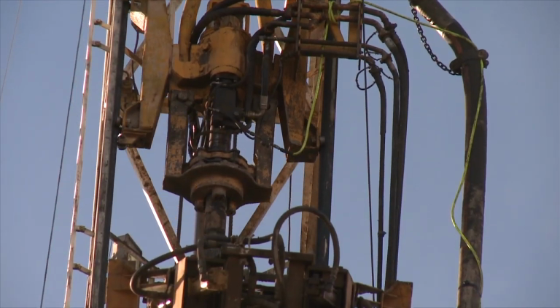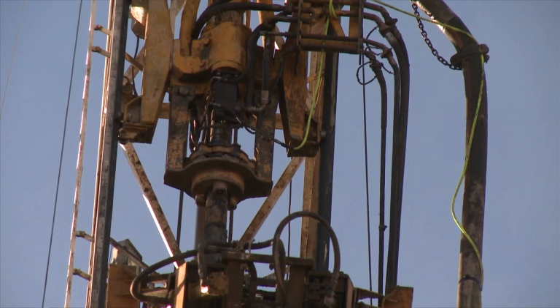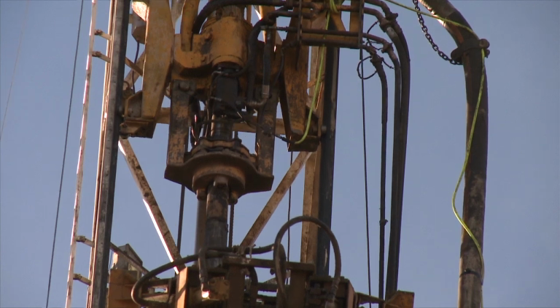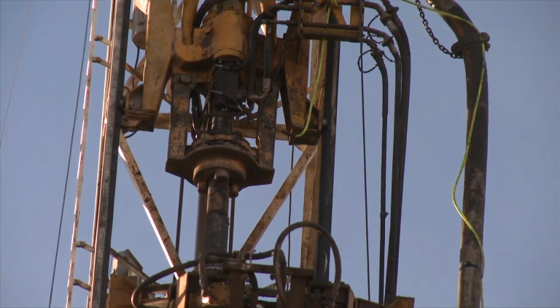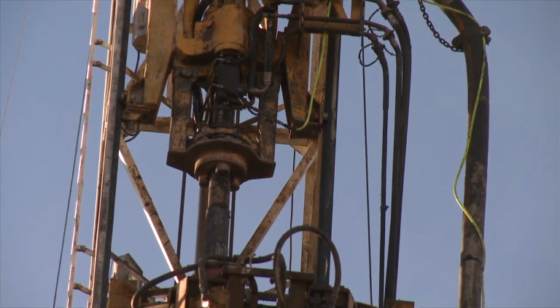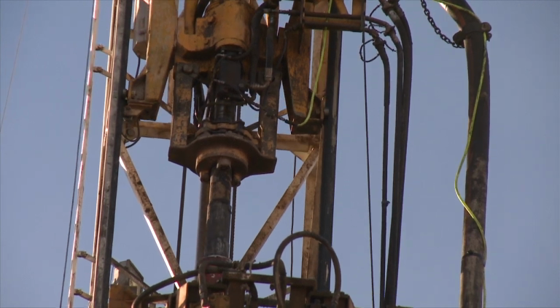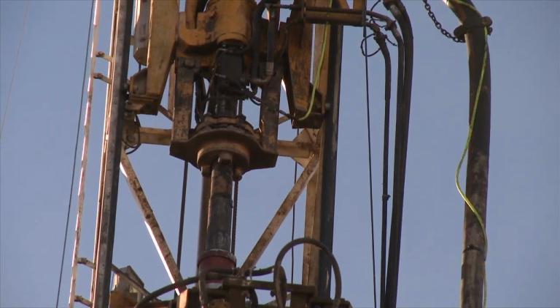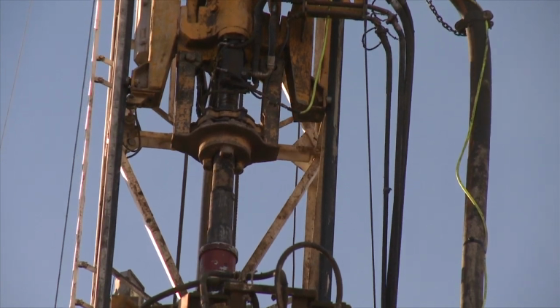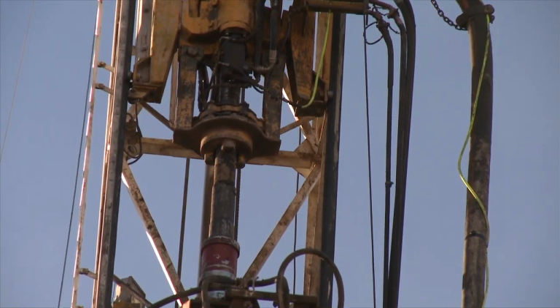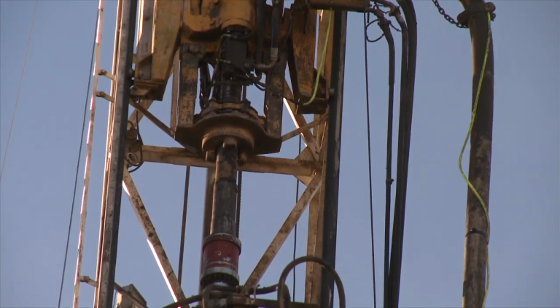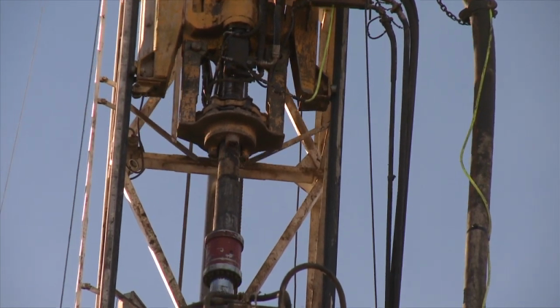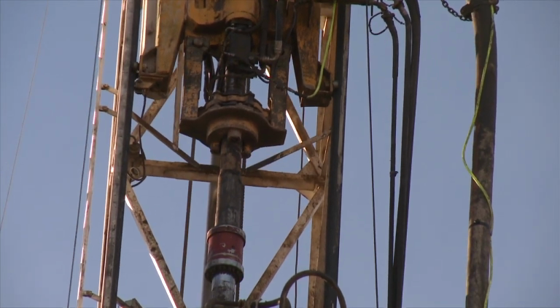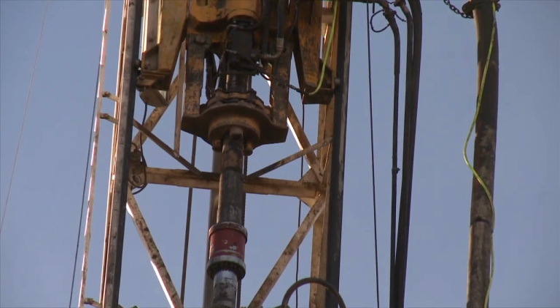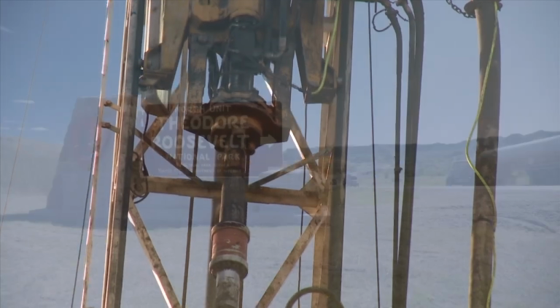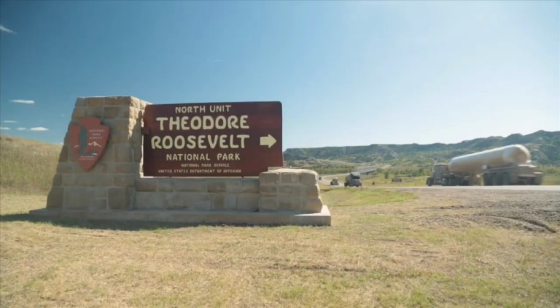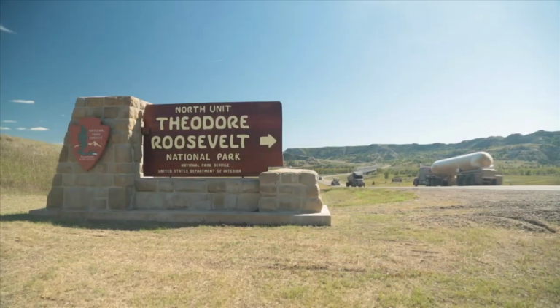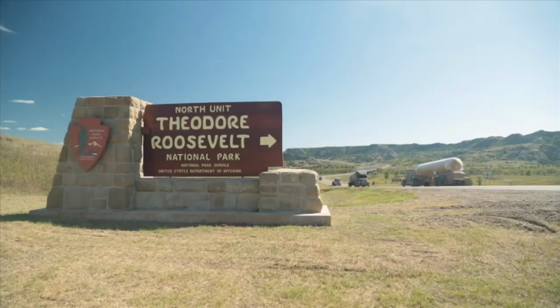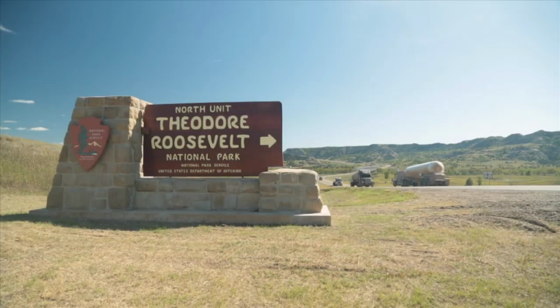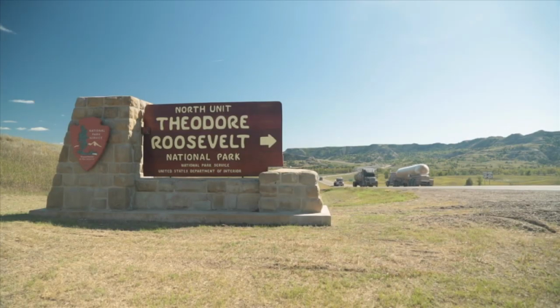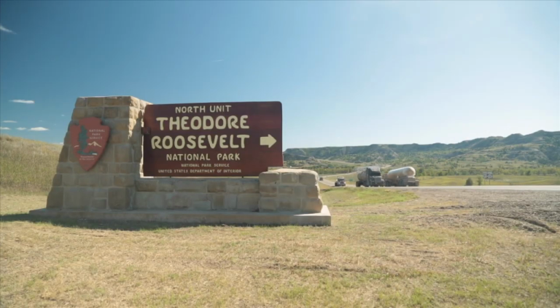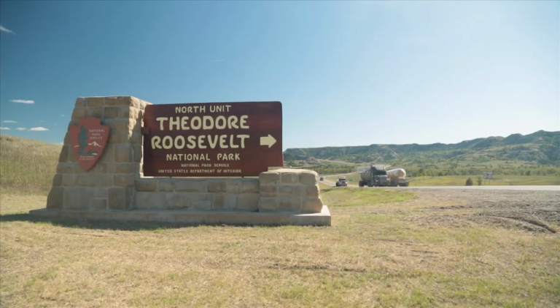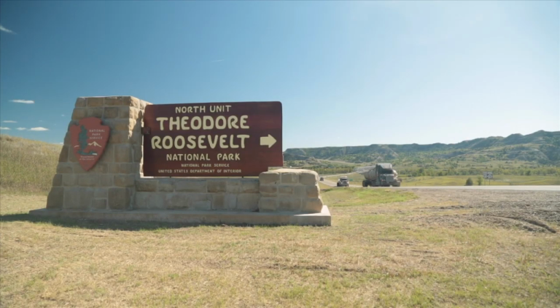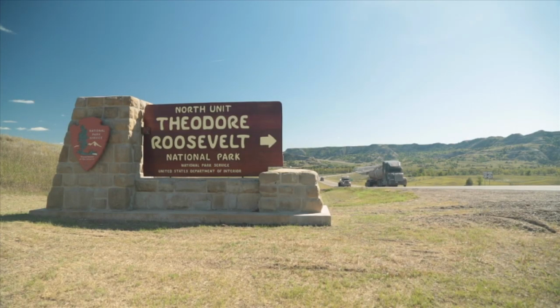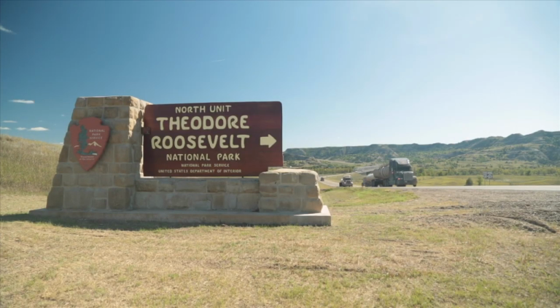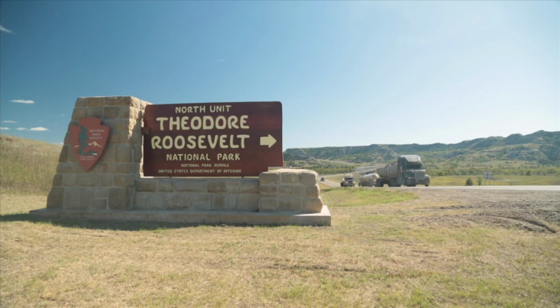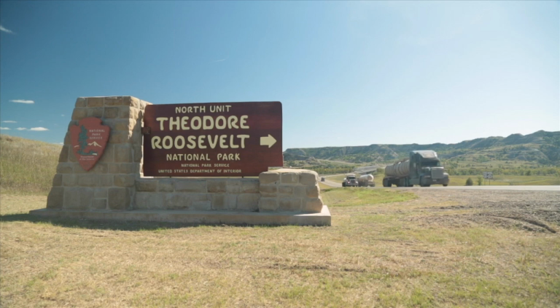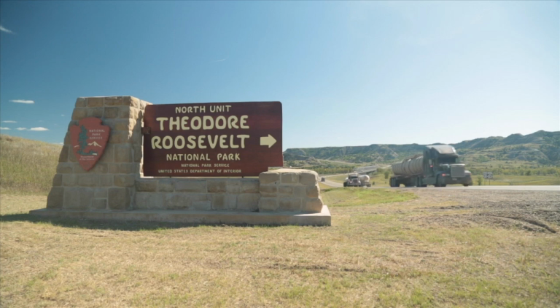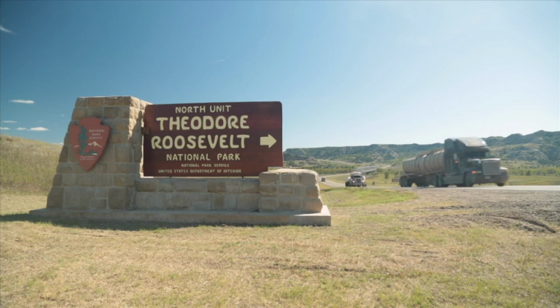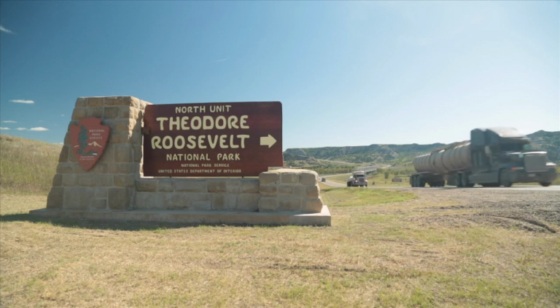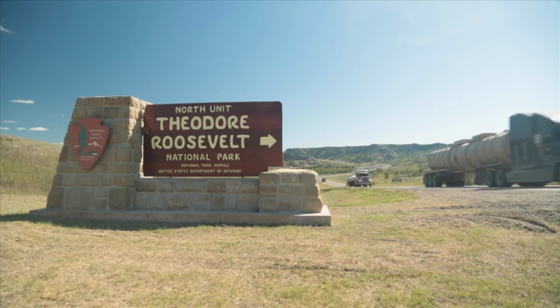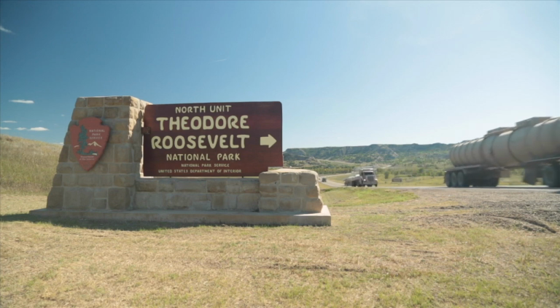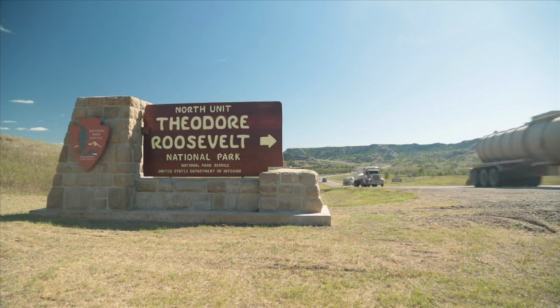But north of here, the Bakken oil boom is encroaching. There's traffic, flares, and noisy drilling equipment.